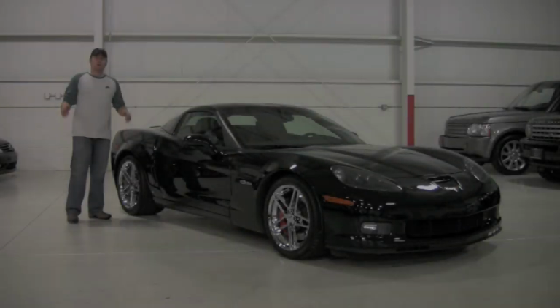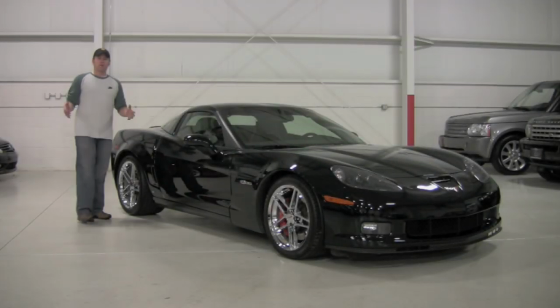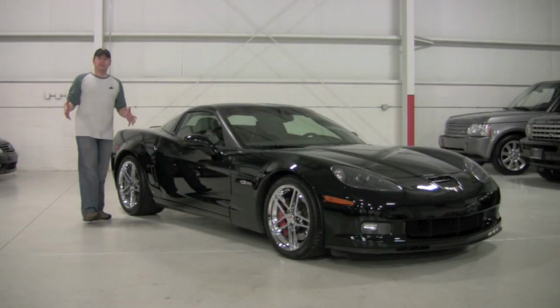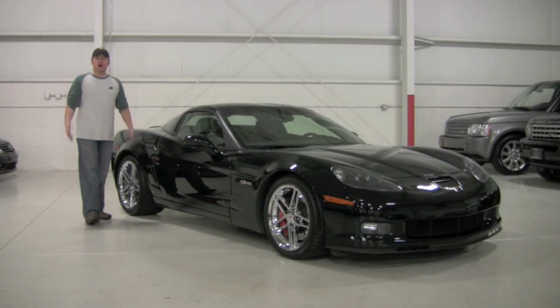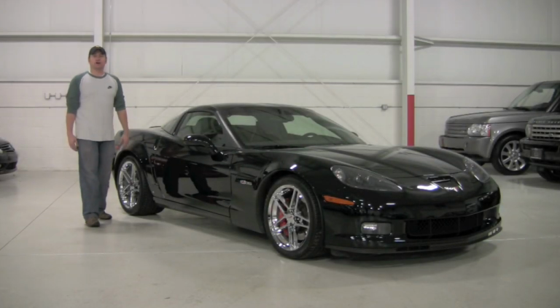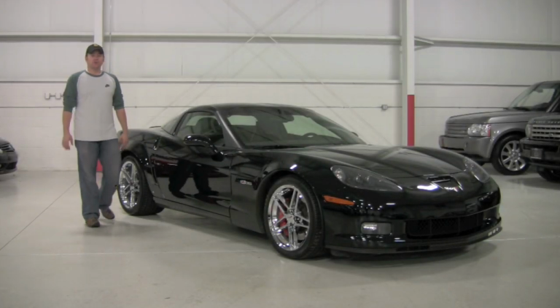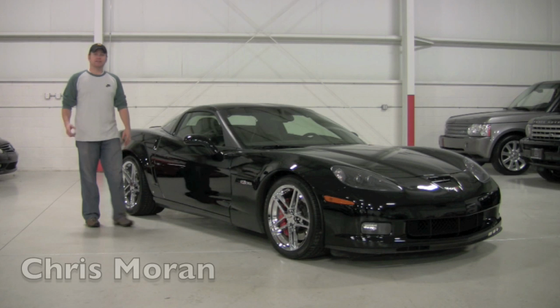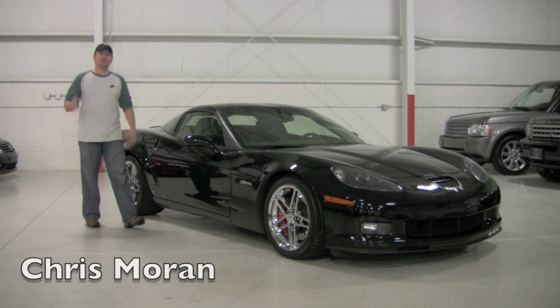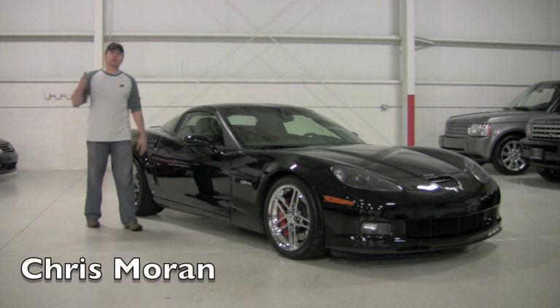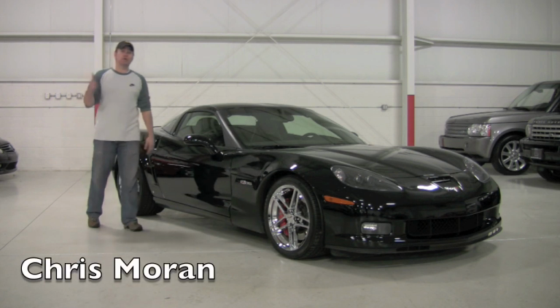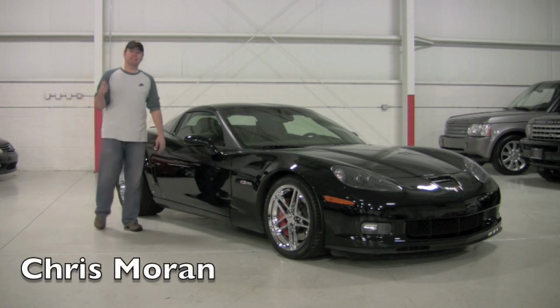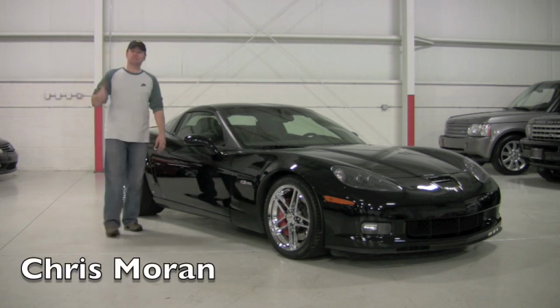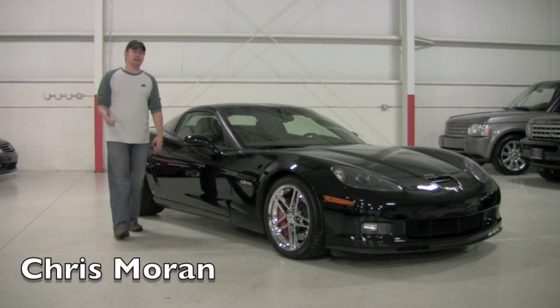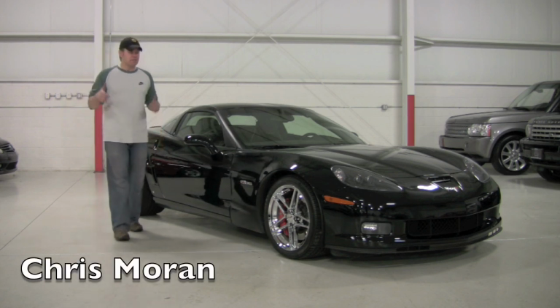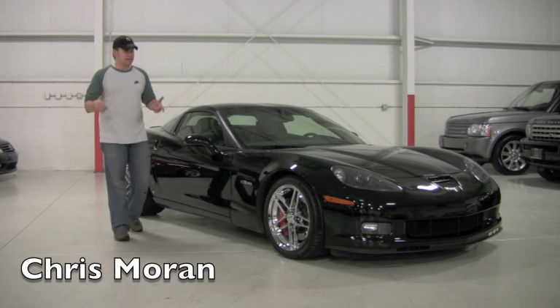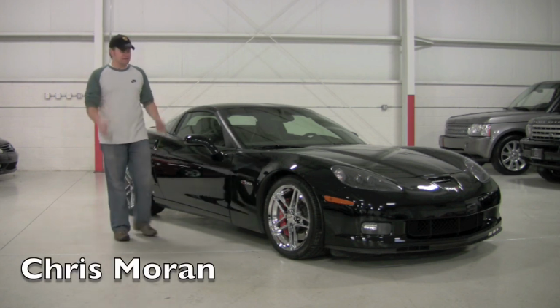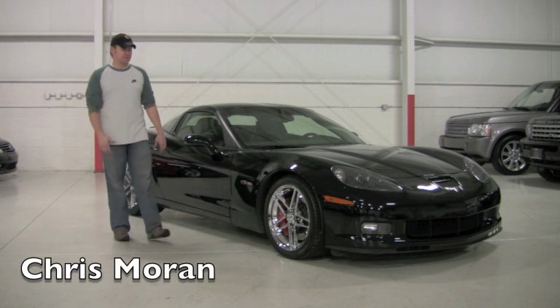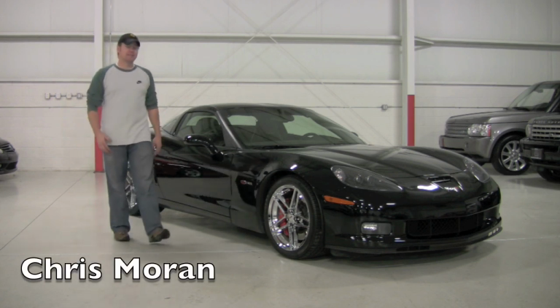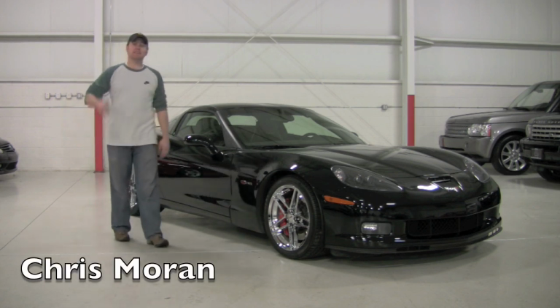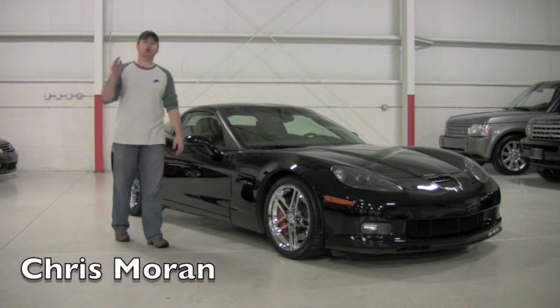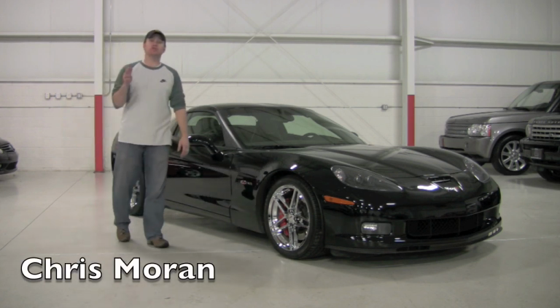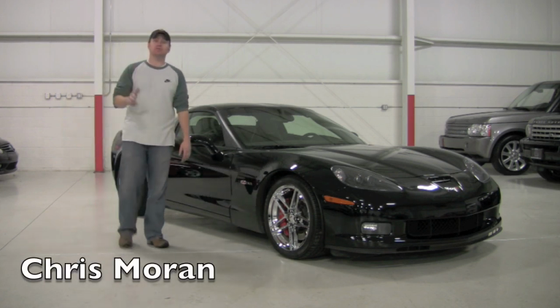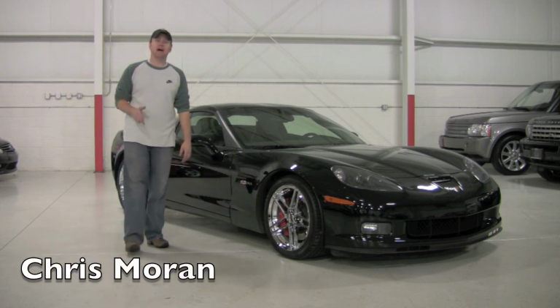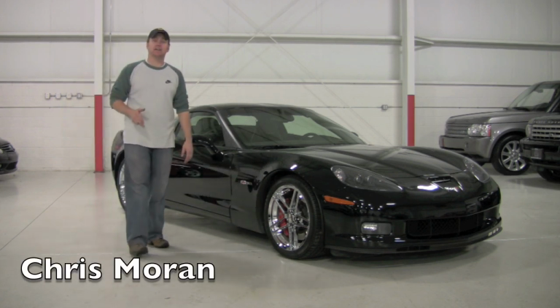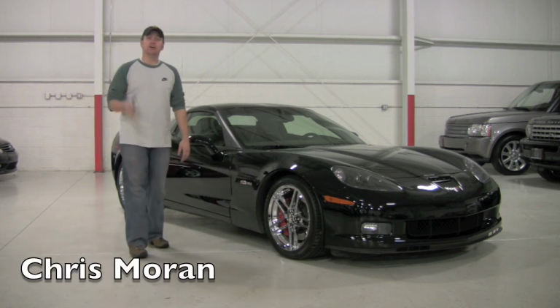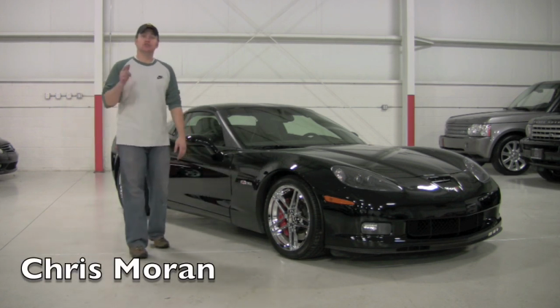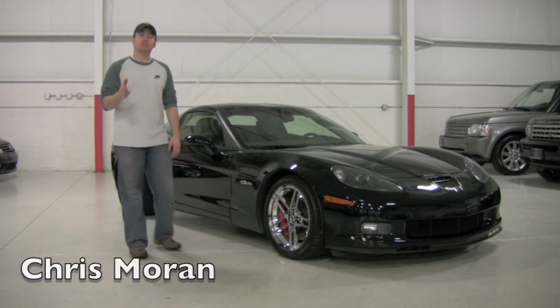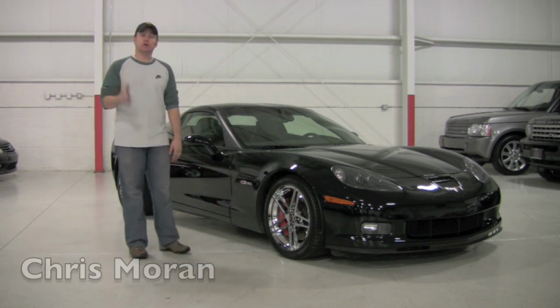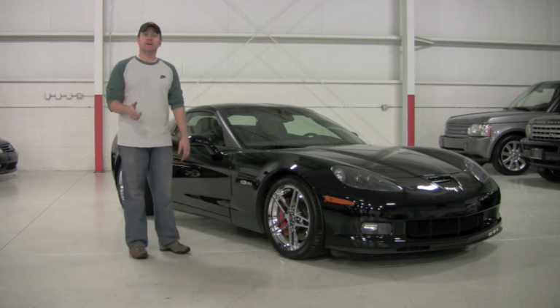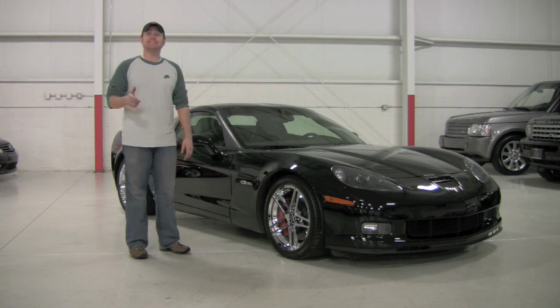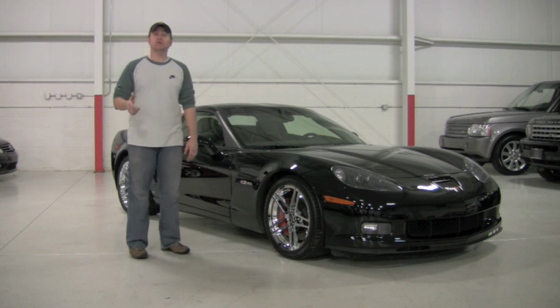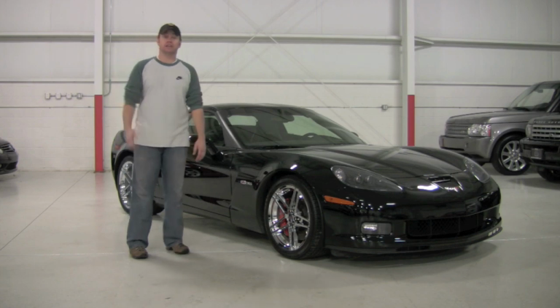Welcome back to Chicago Cars Direct. Today we're going to put on a display of American Muscle. This is a 2009 Chevrolet Corvette Z06.